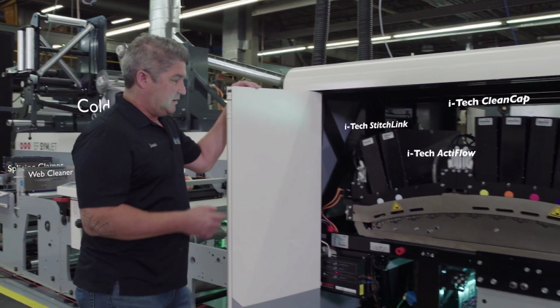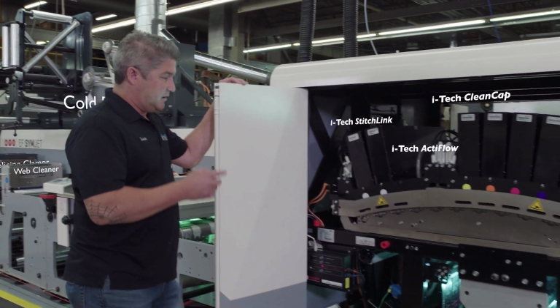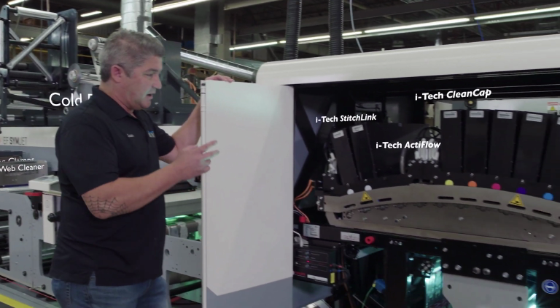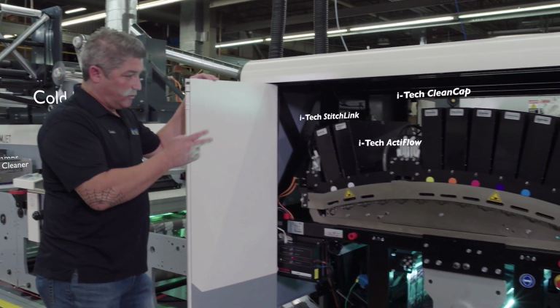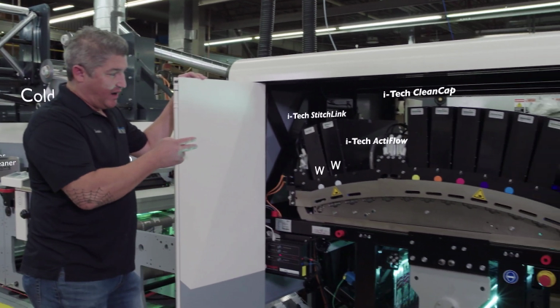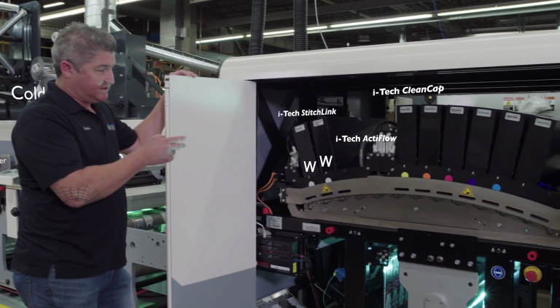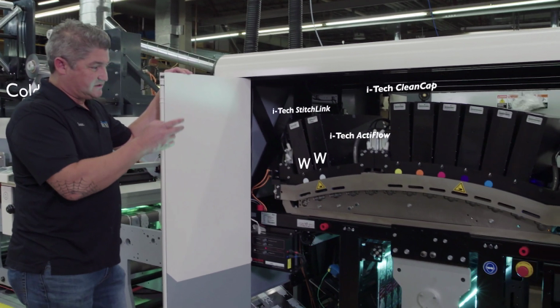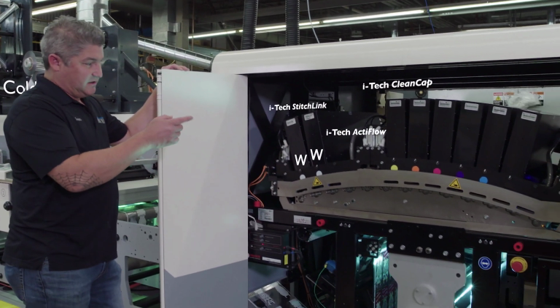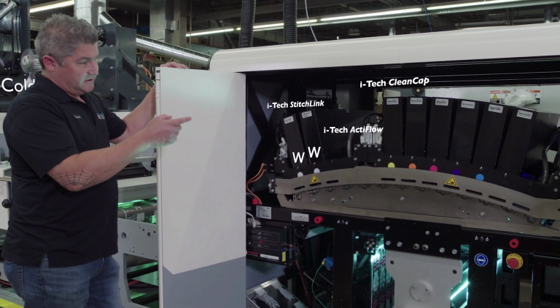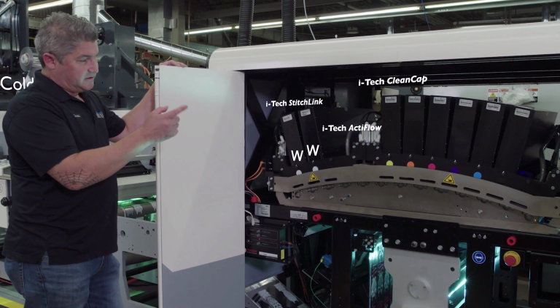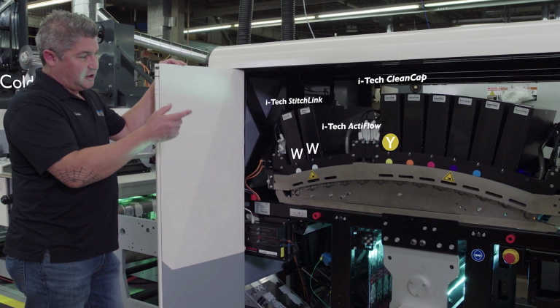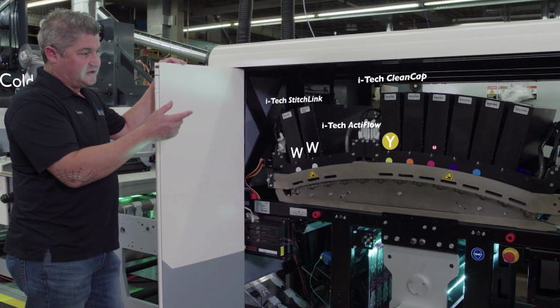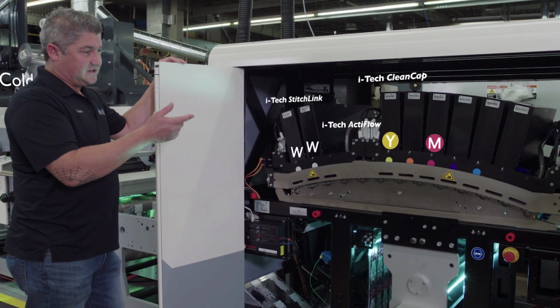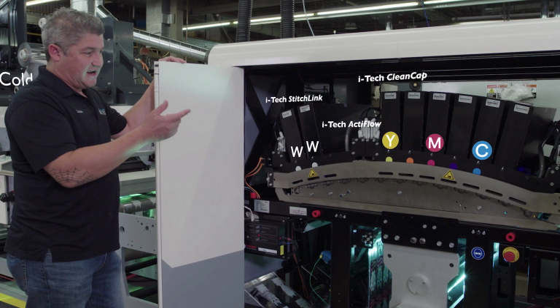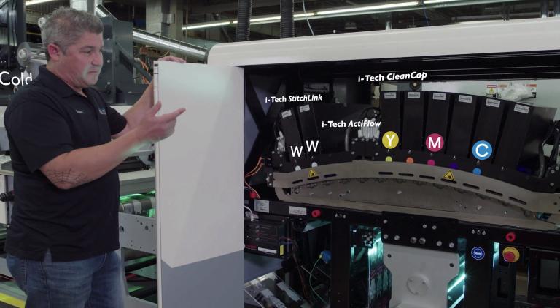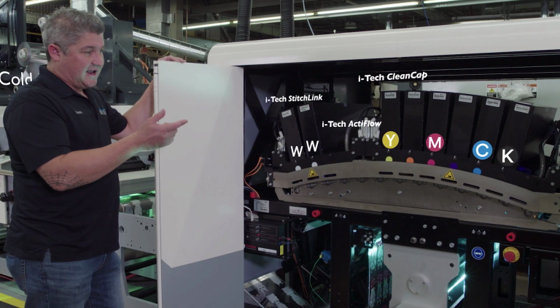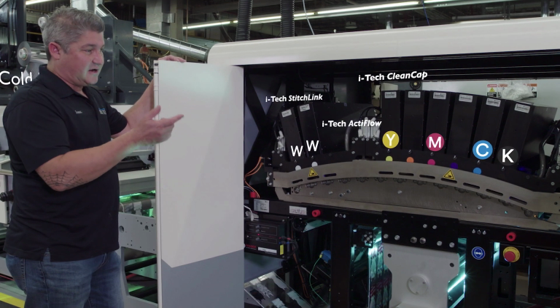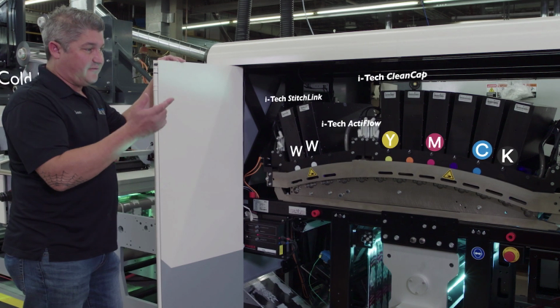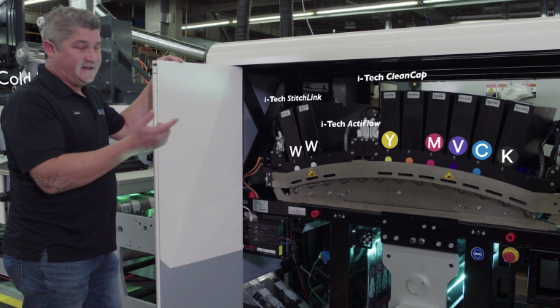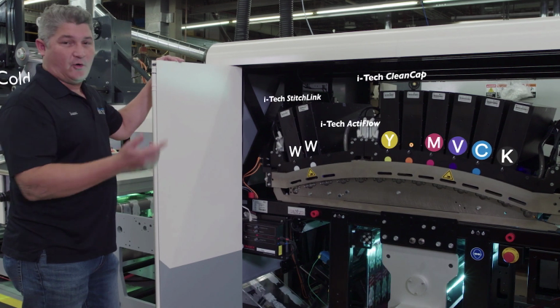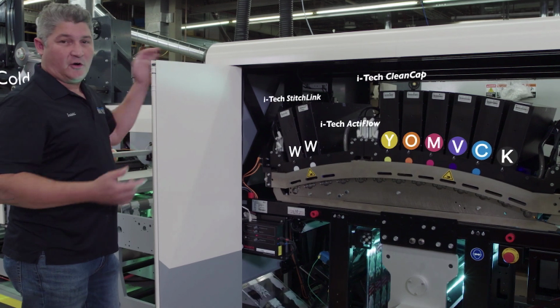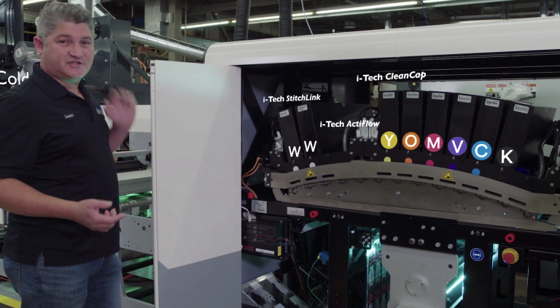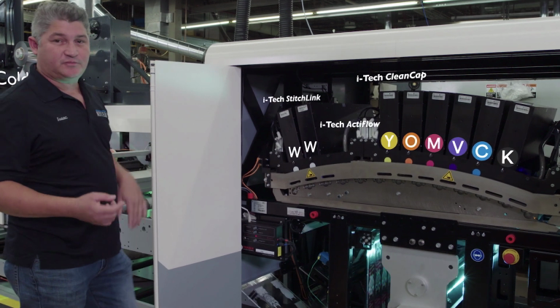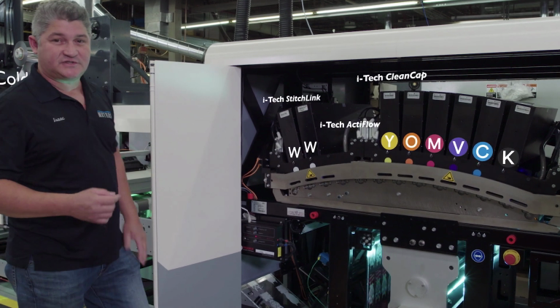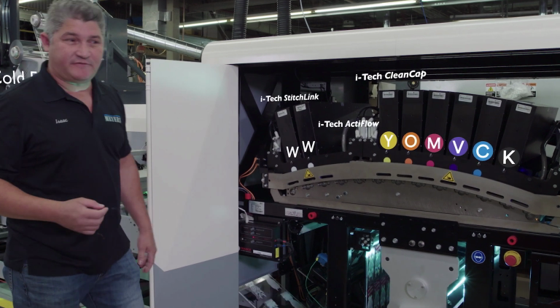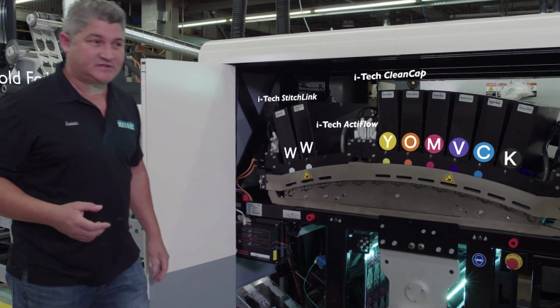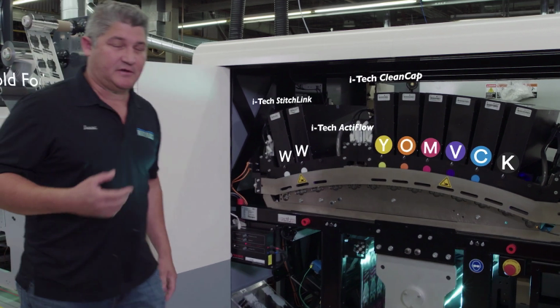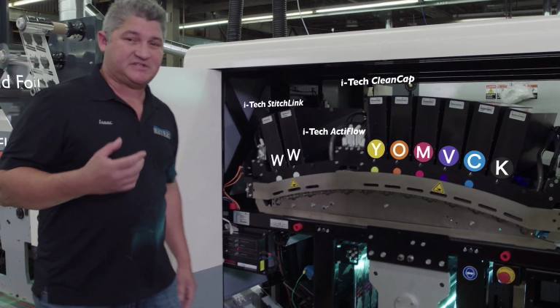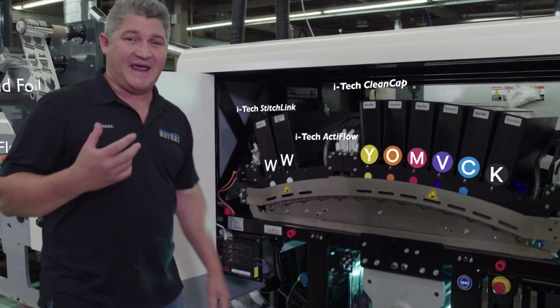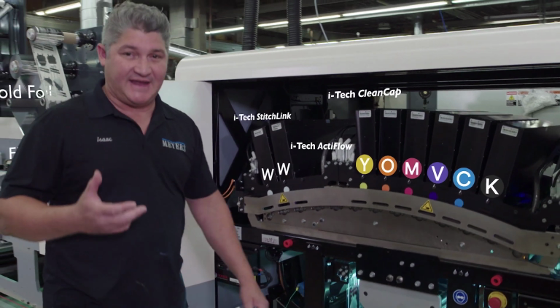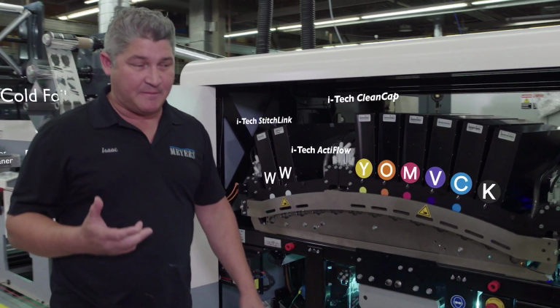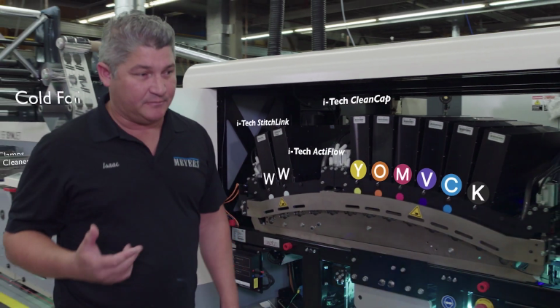In the Domino section we've got white, yellow, magenta, cyan, black, violet, and orange, which give it the expanded gamut.